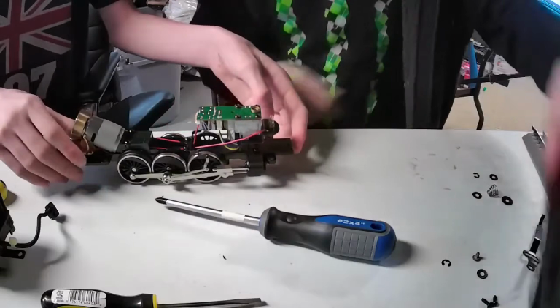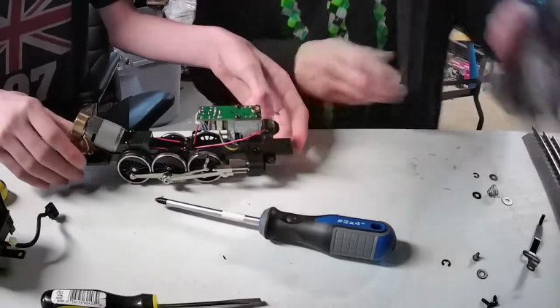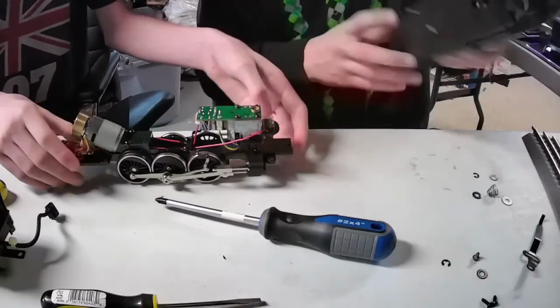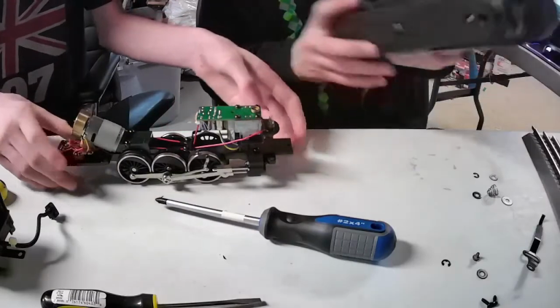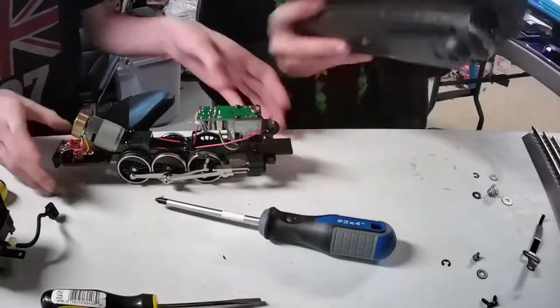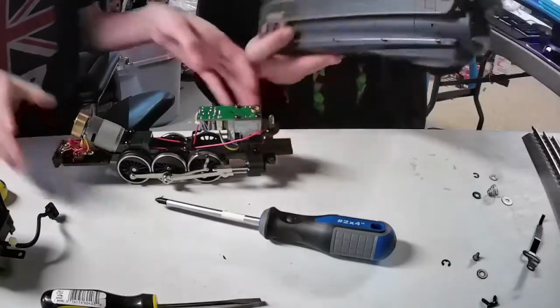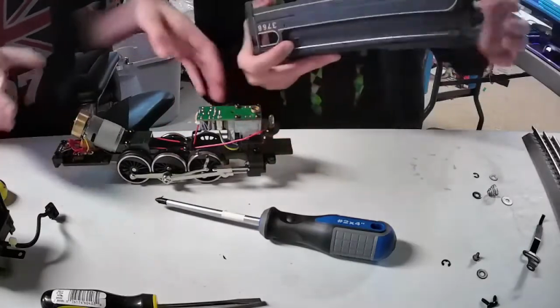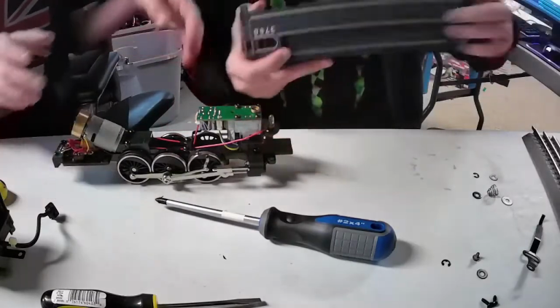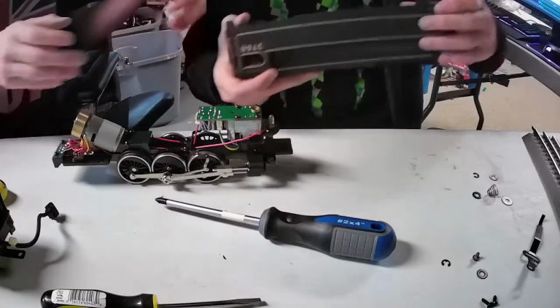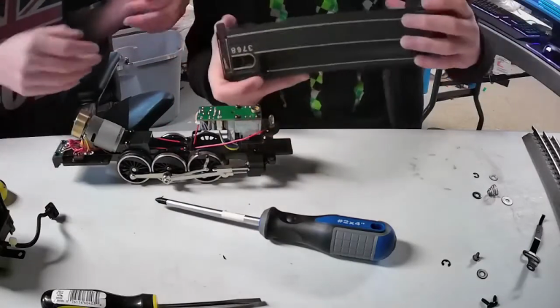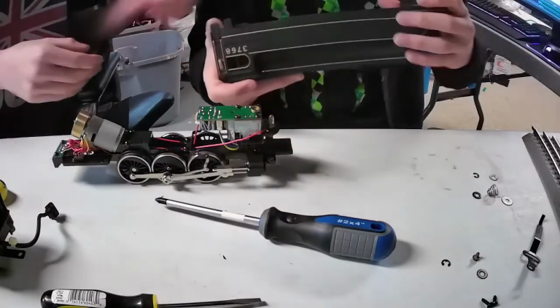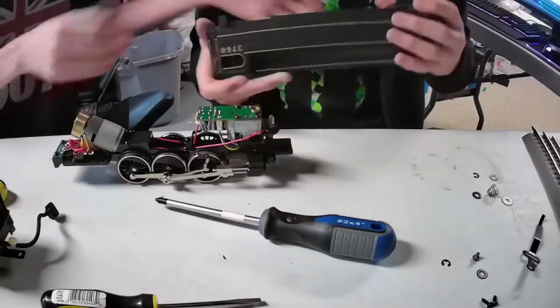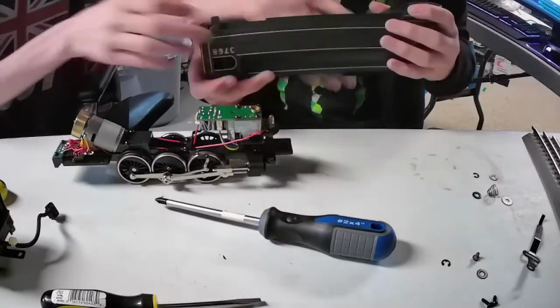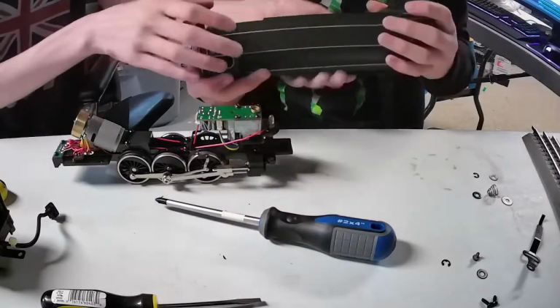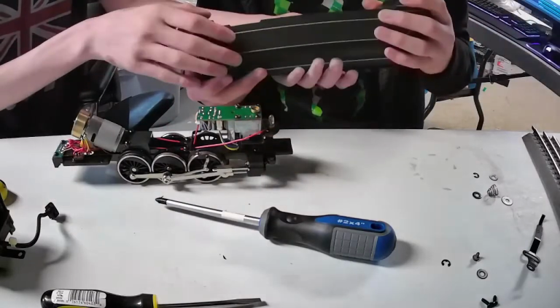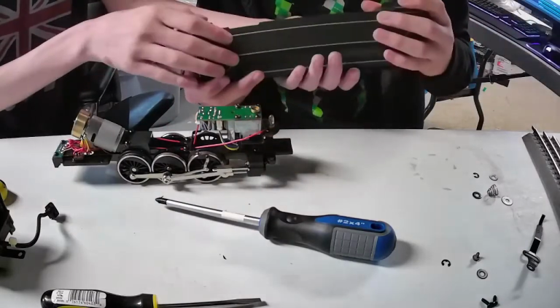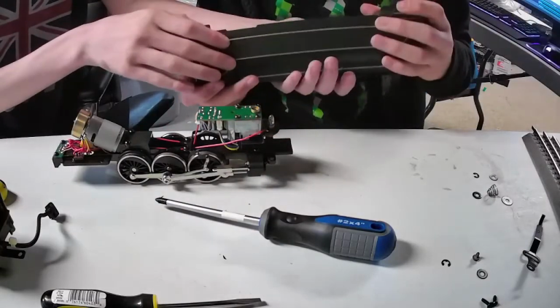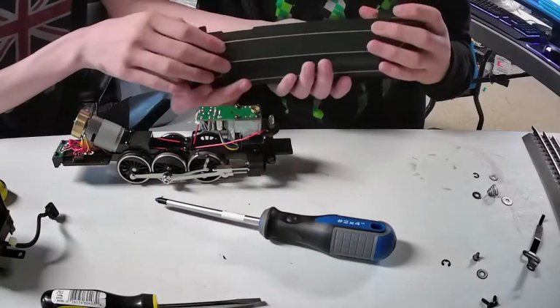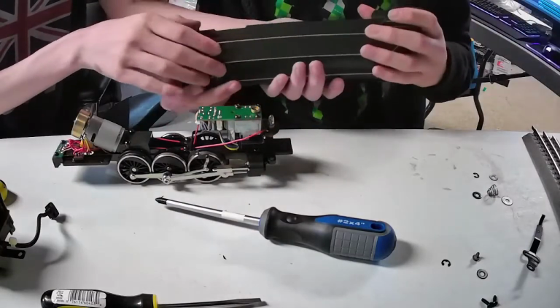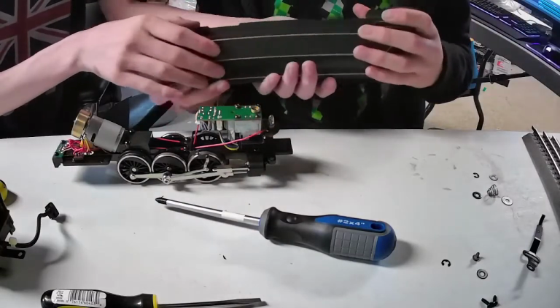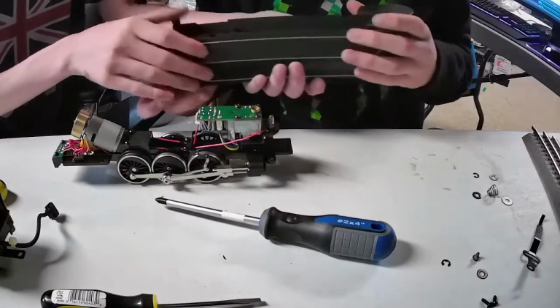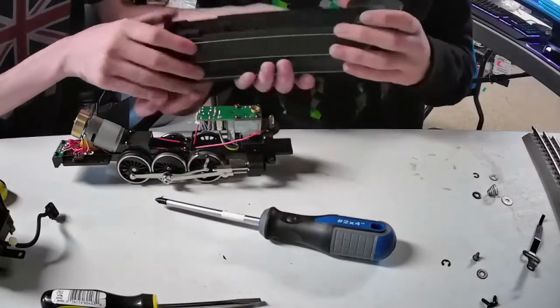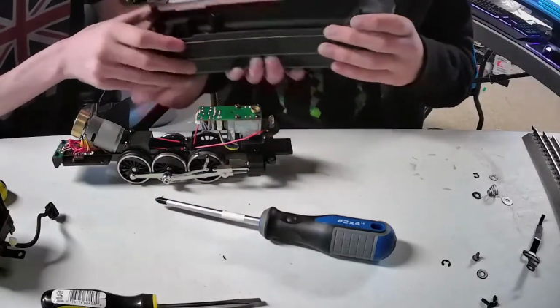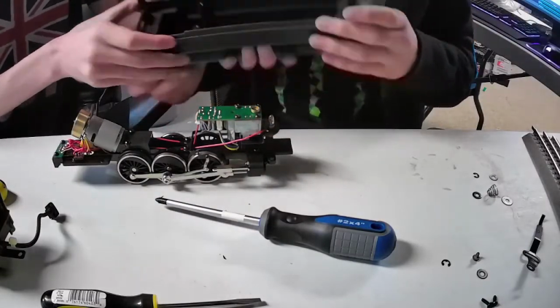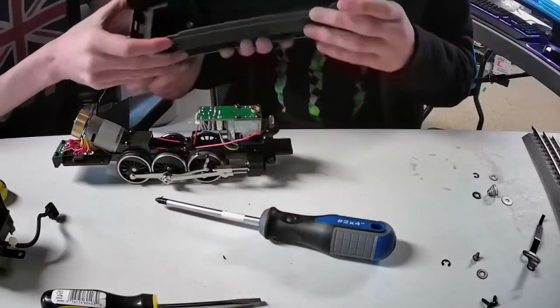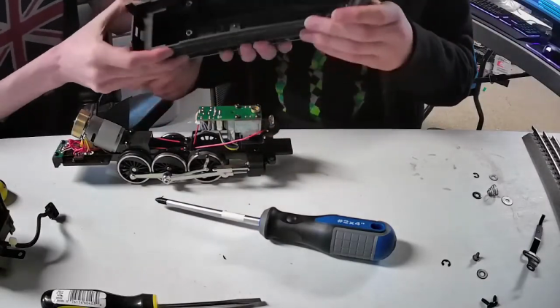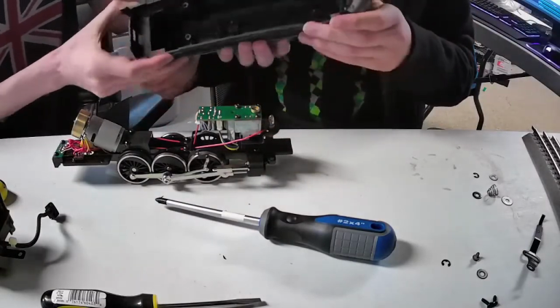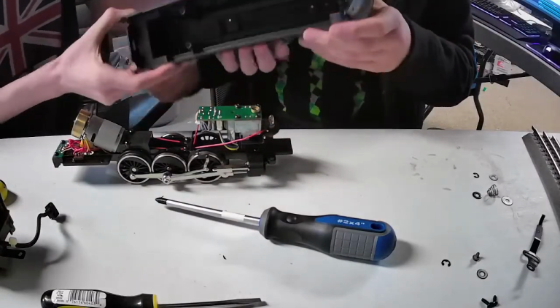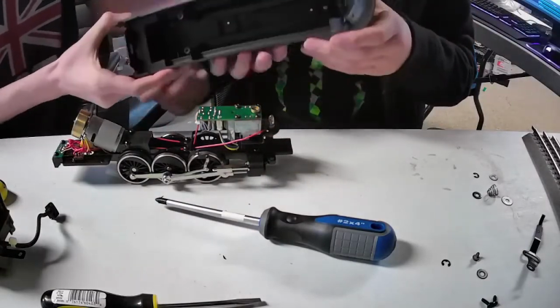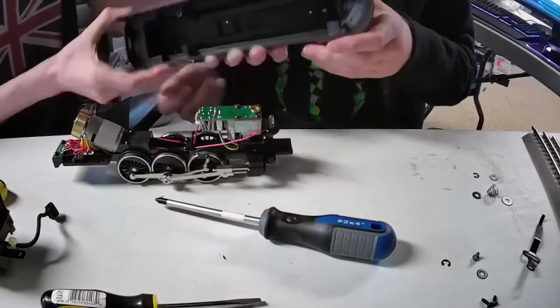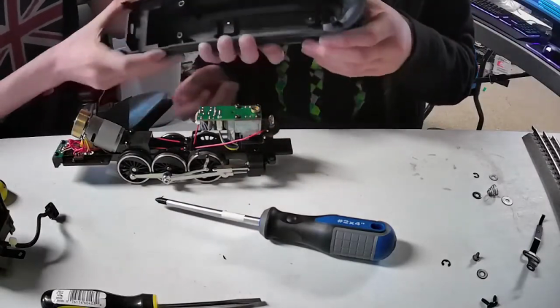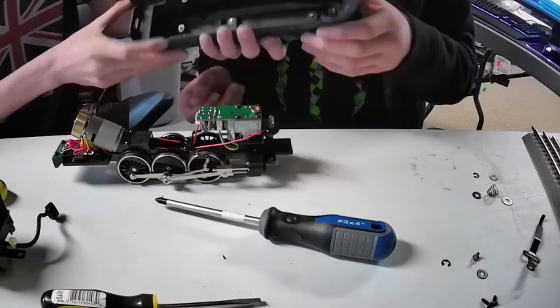Let's bring this thing back over — we're going to start putting this thing back together. In terms of the inside, this thing is beautiful.